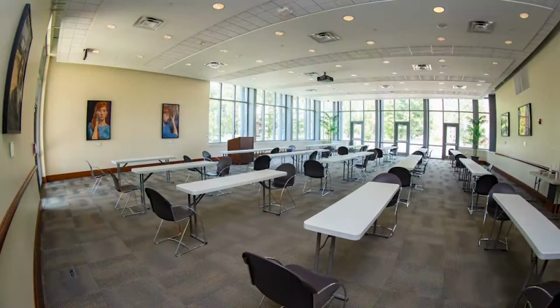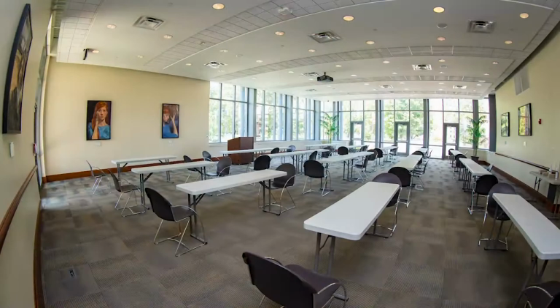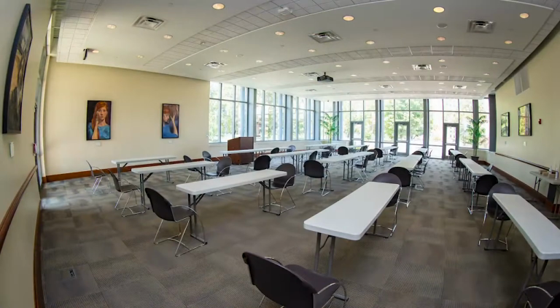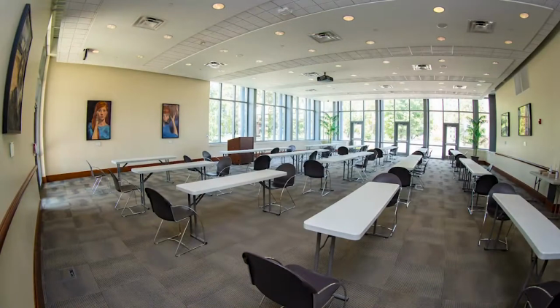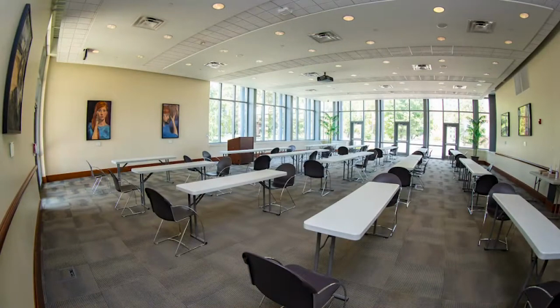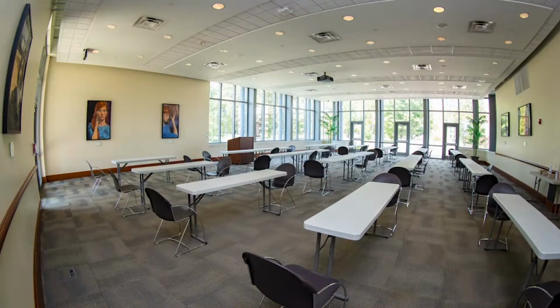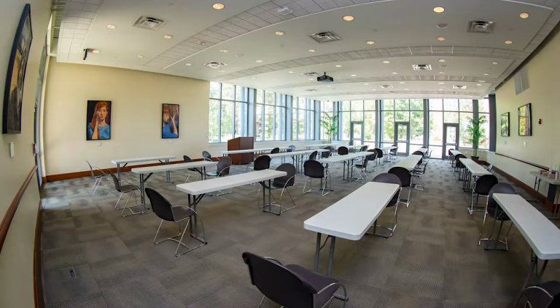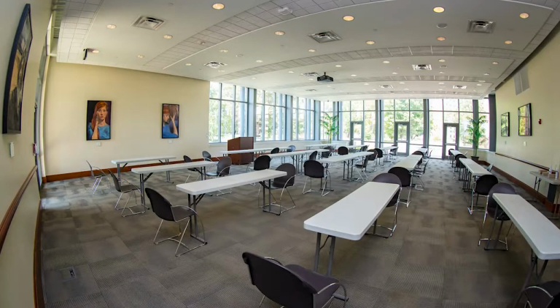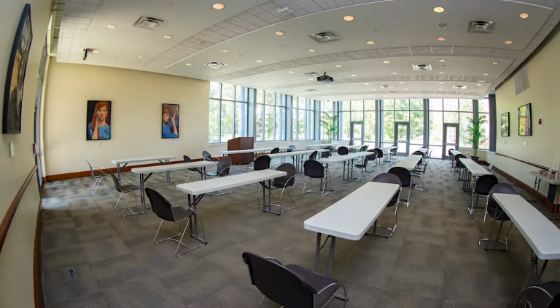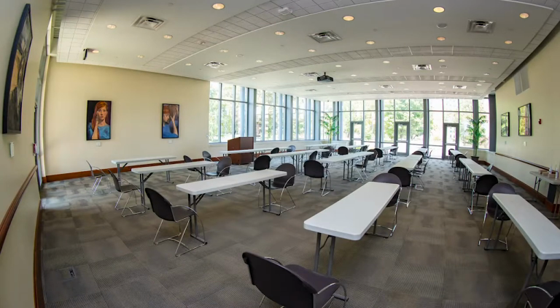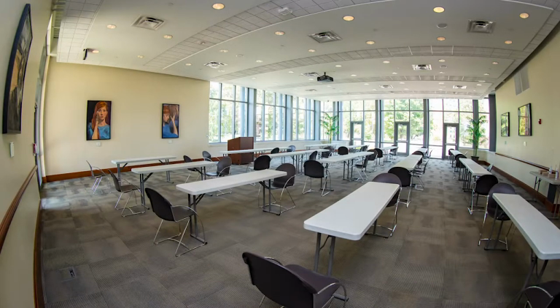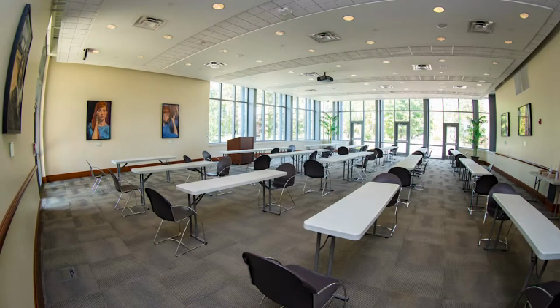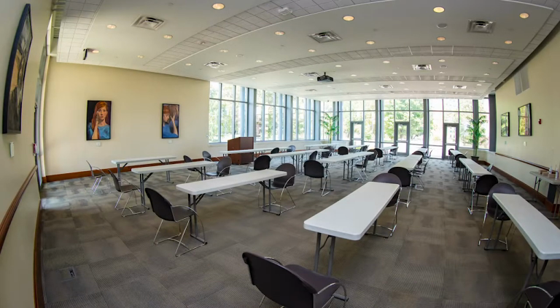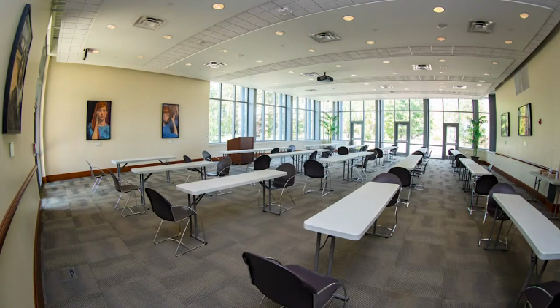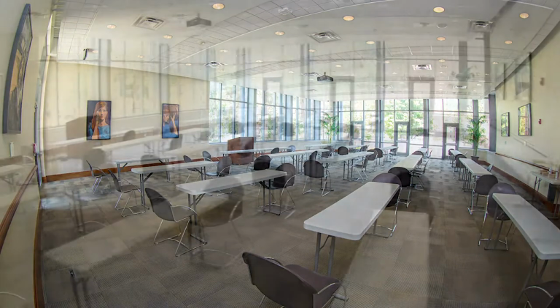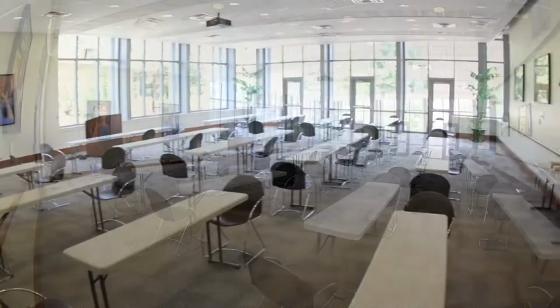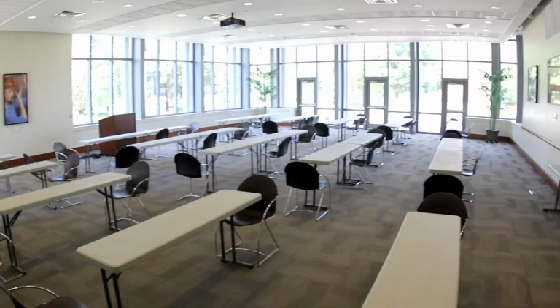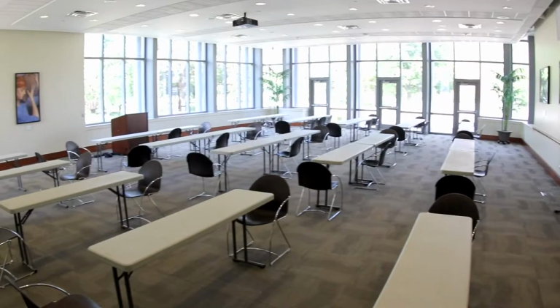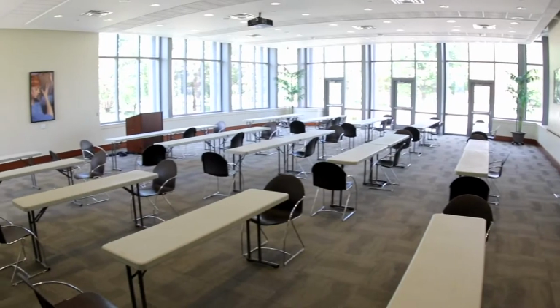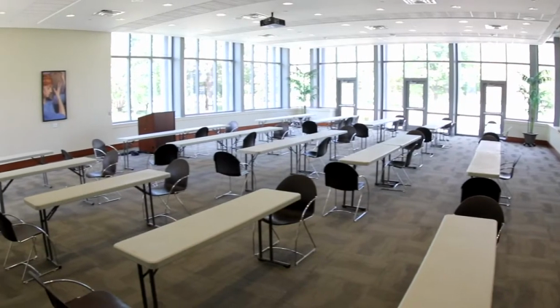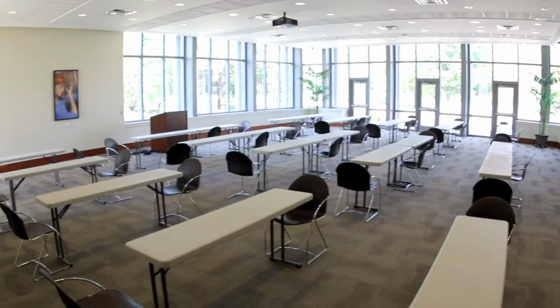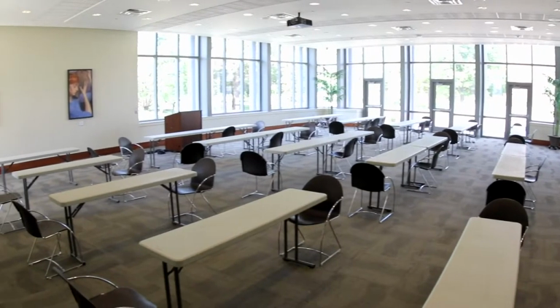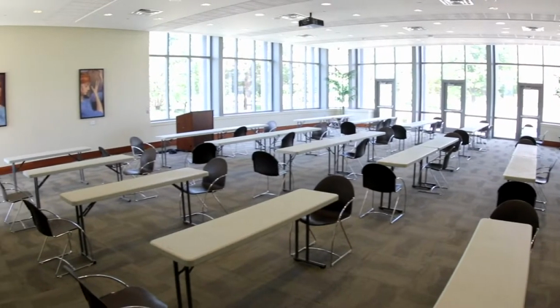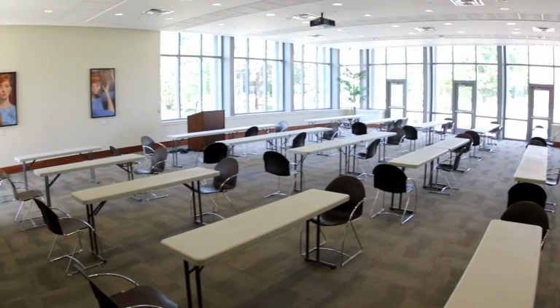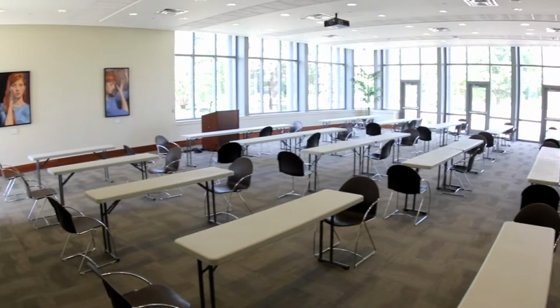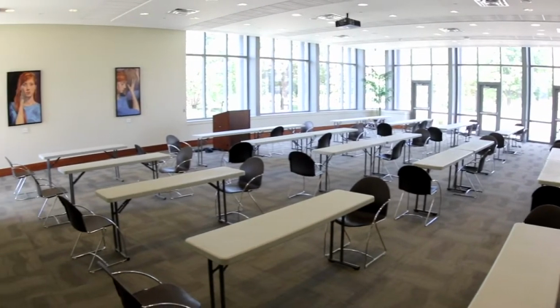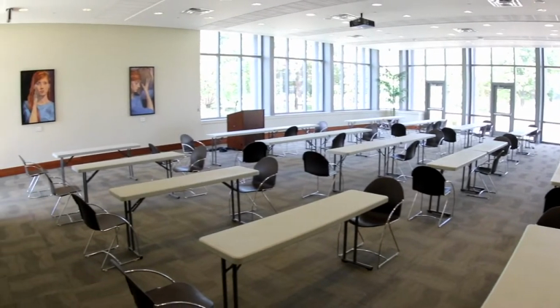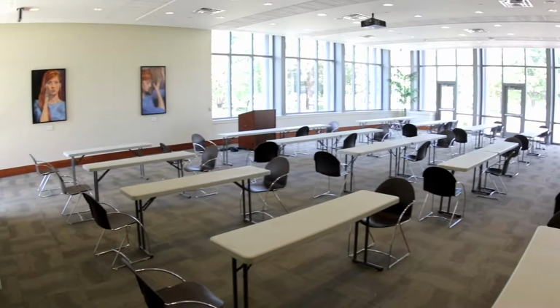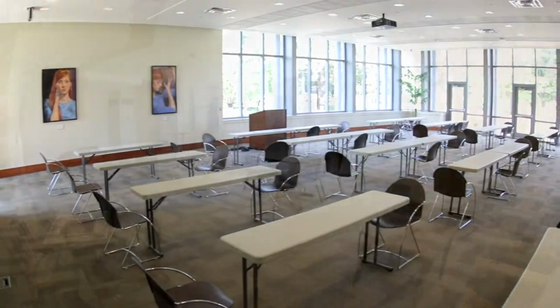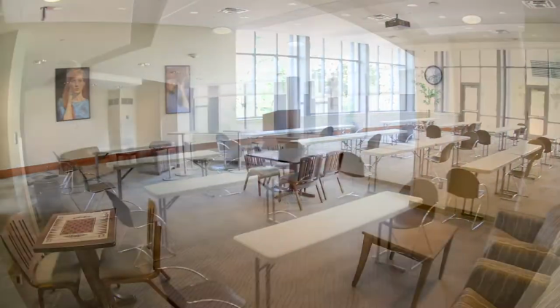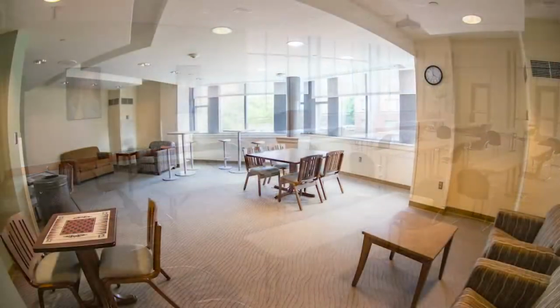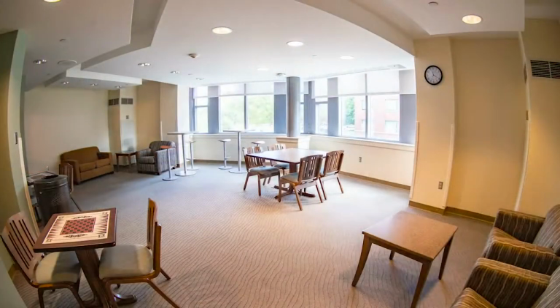Park has a large multi-purpose room that plays host to many events and meetings, available for students to use by reservation.